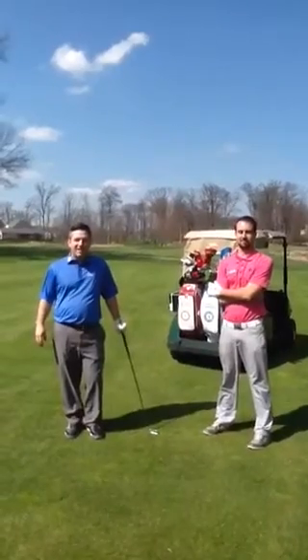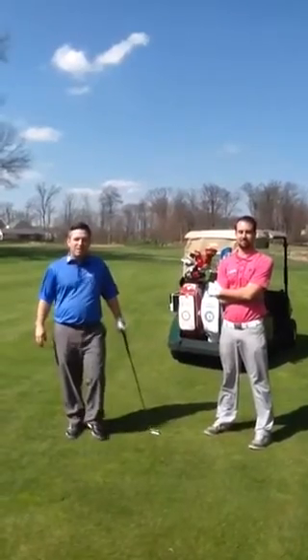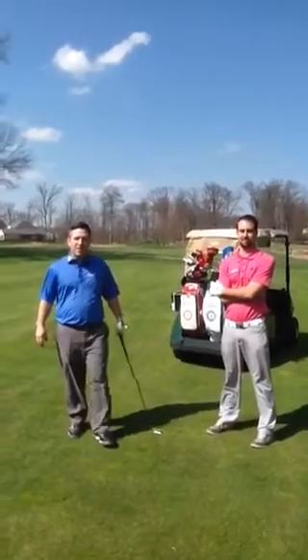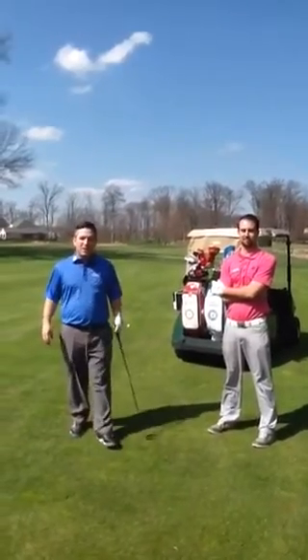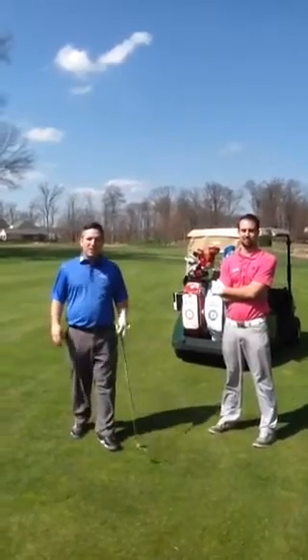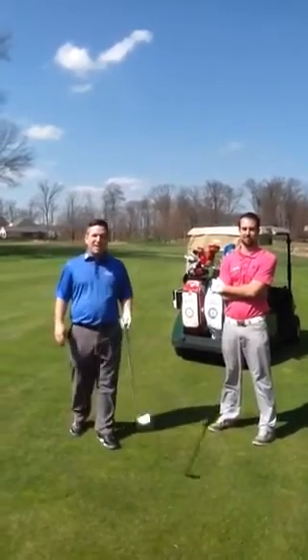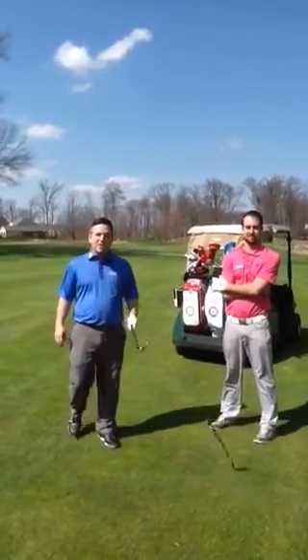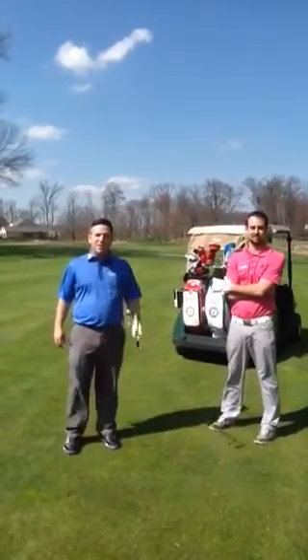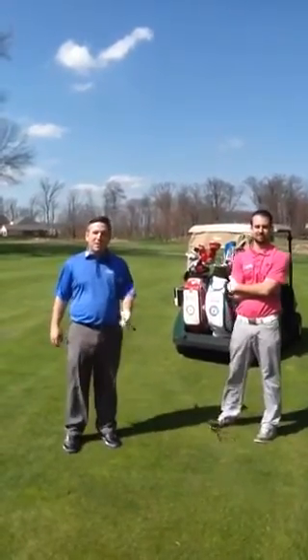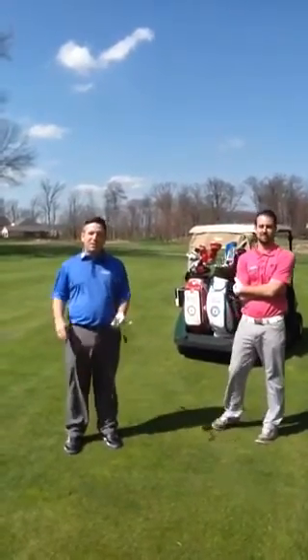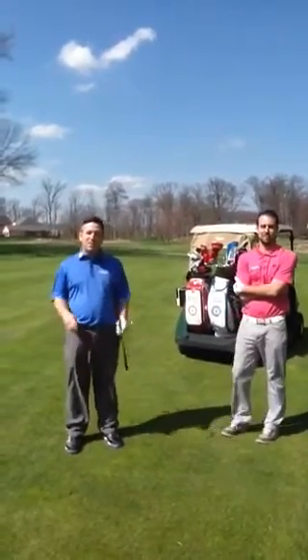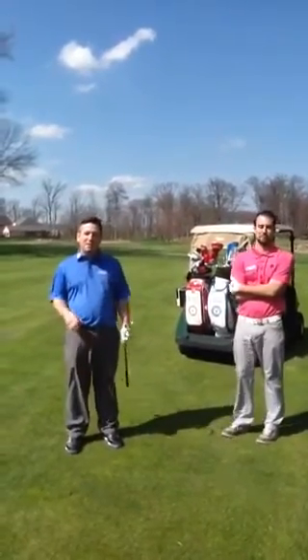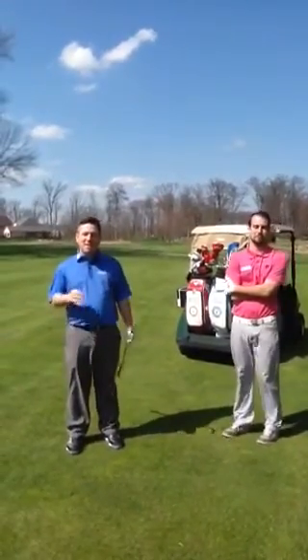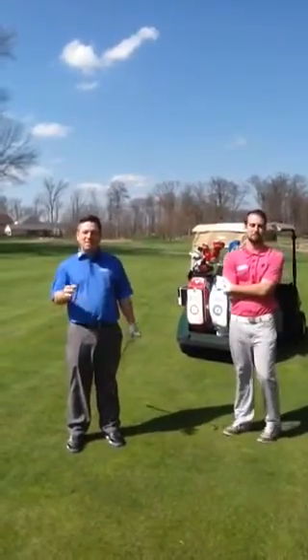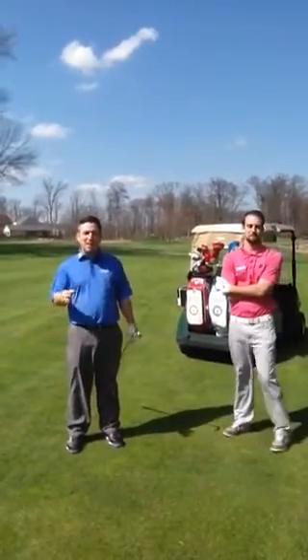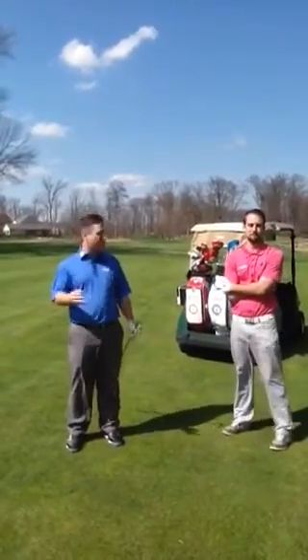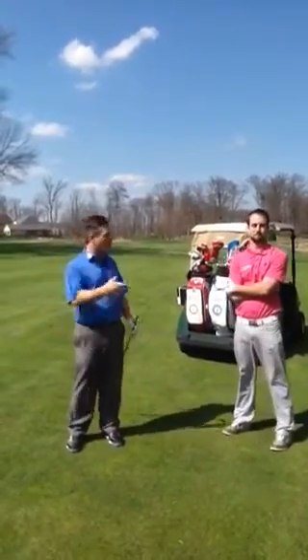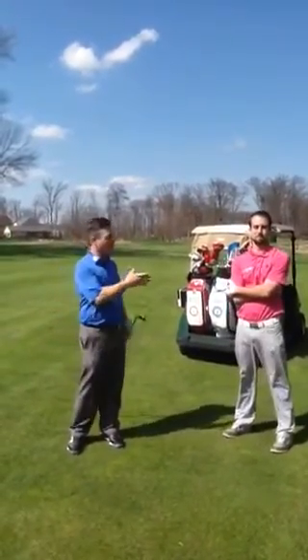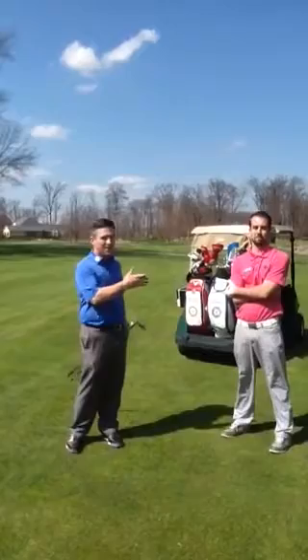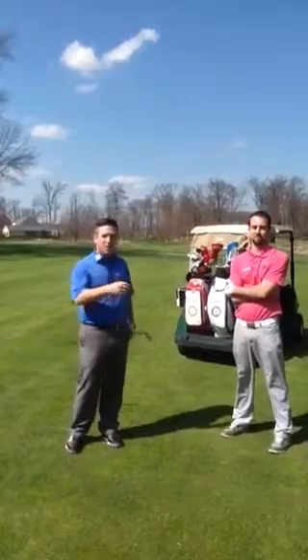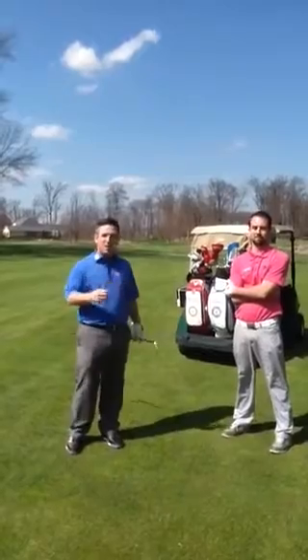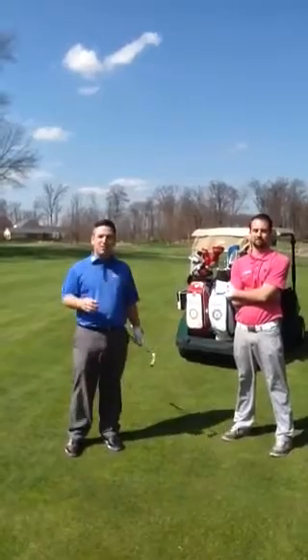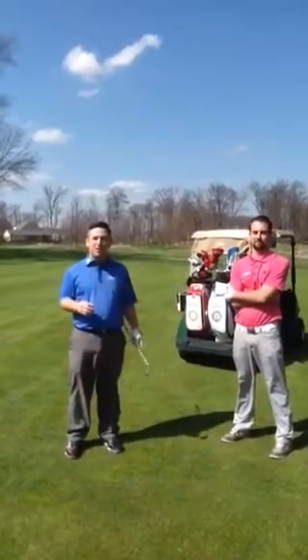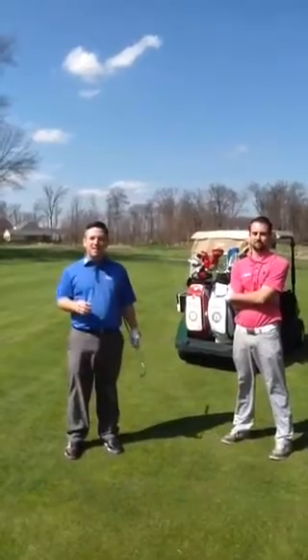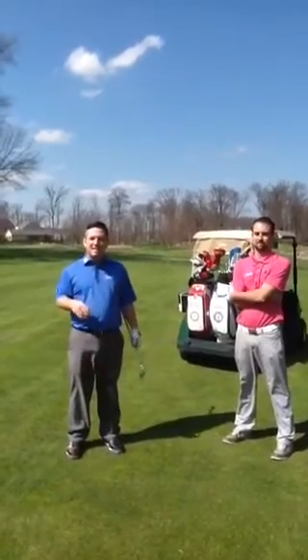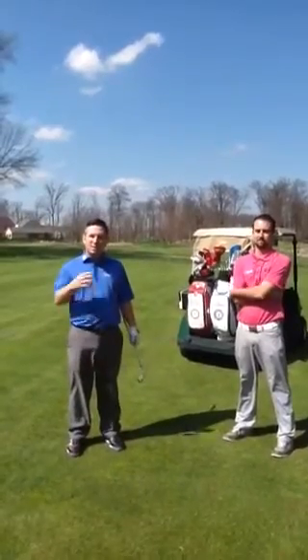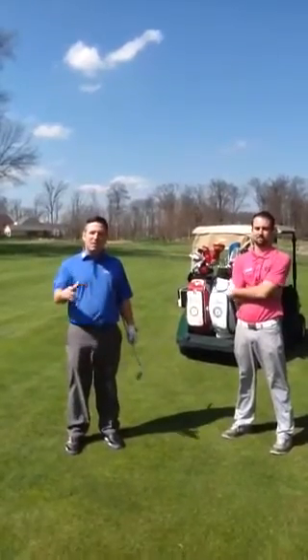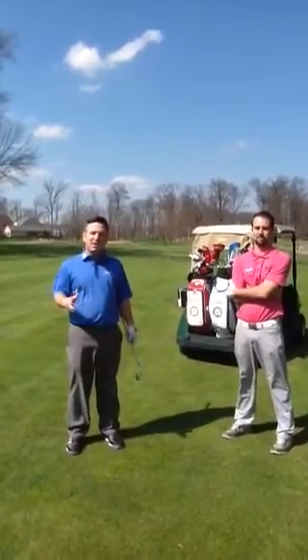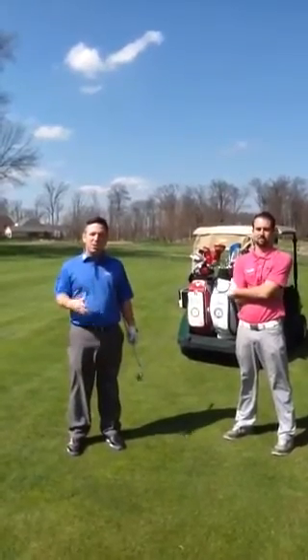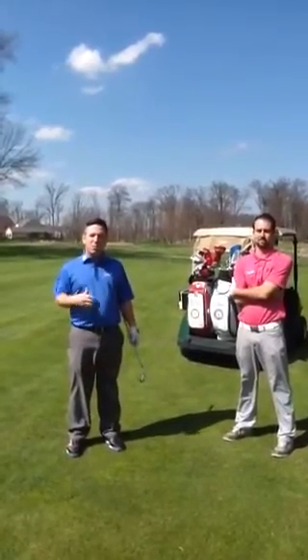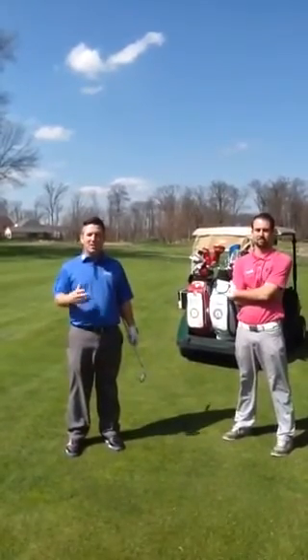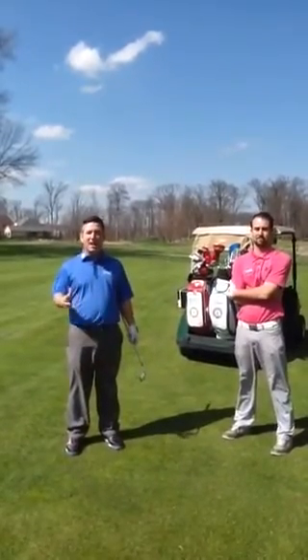Hi everybody. We're here today to show you a couple tips on pace of play. I'm here with Jonathan and we're going to demonstrate something we see on the golf course a lot.